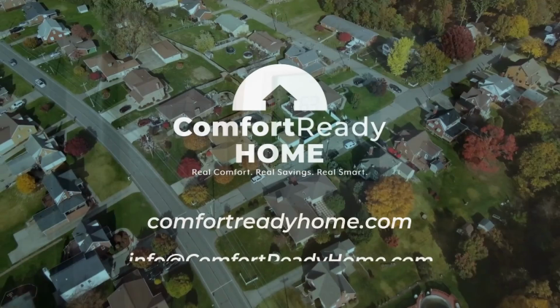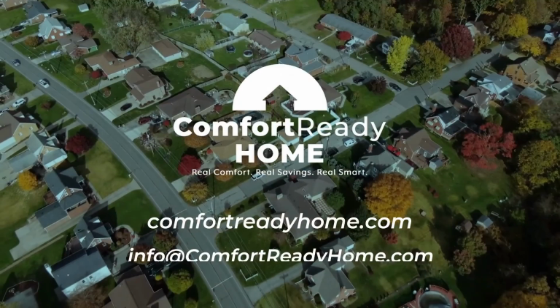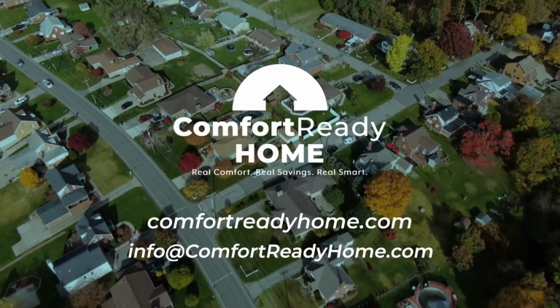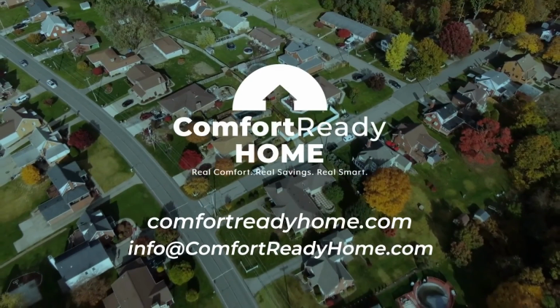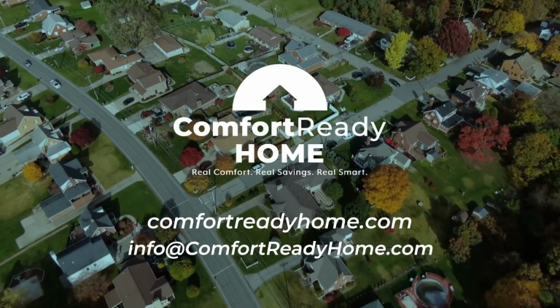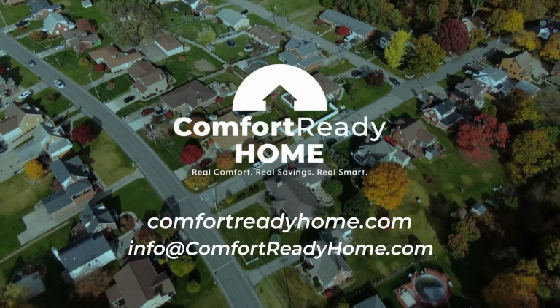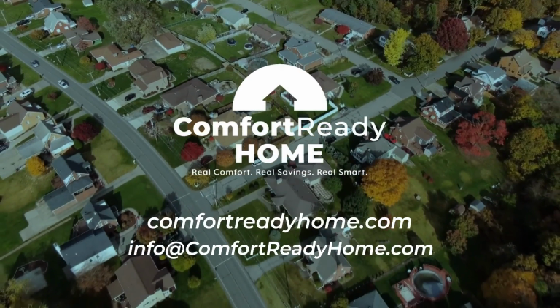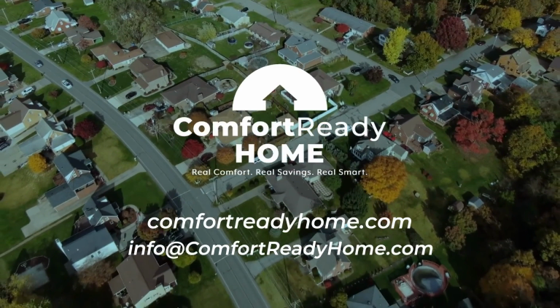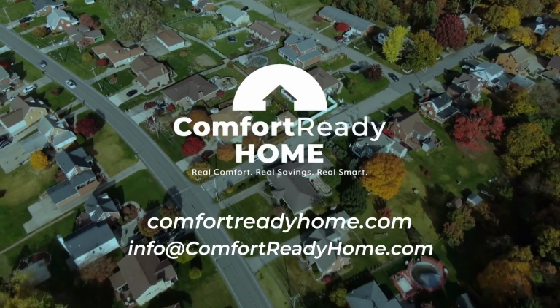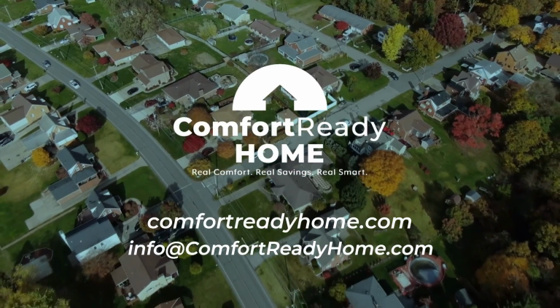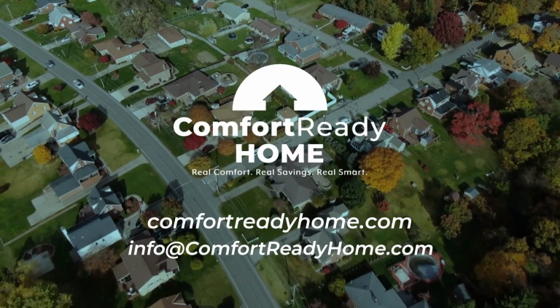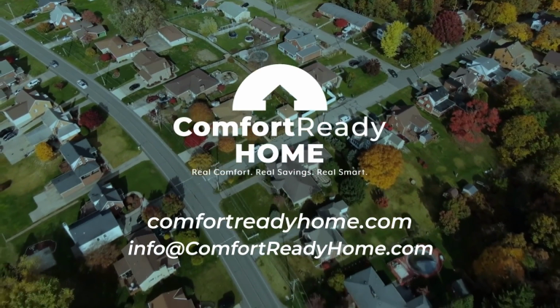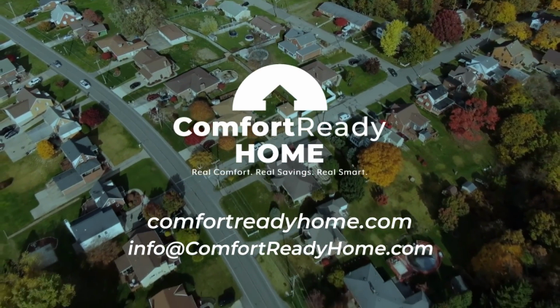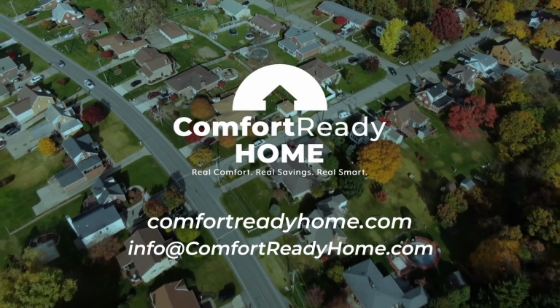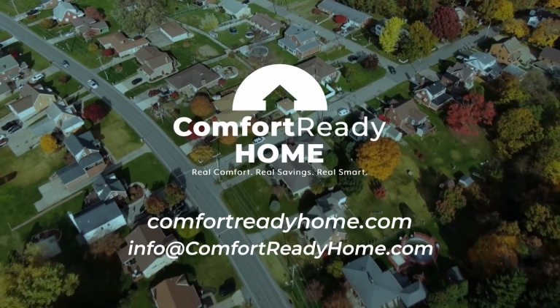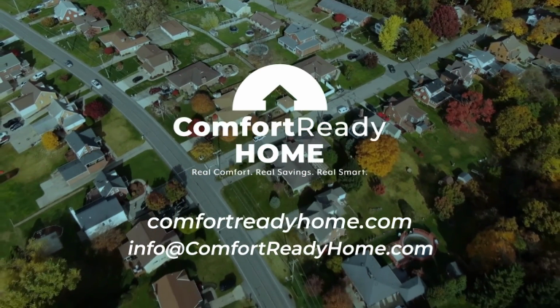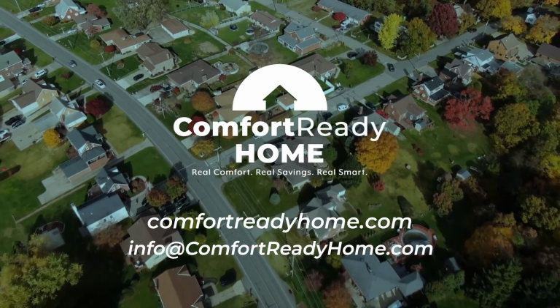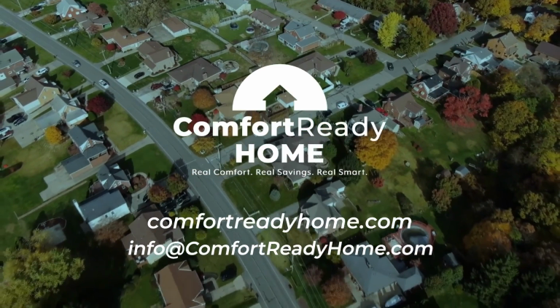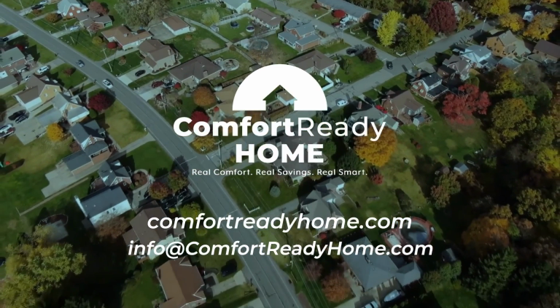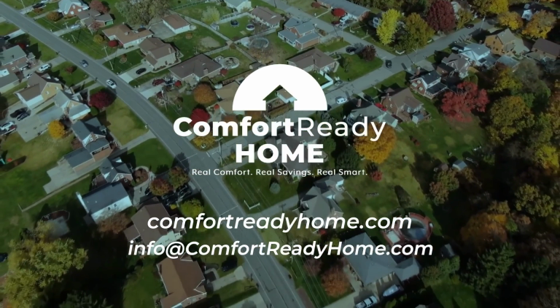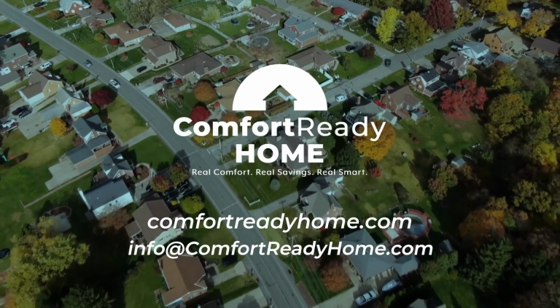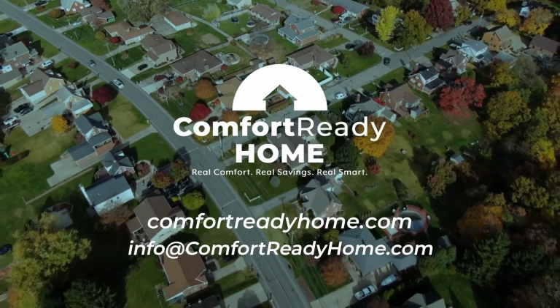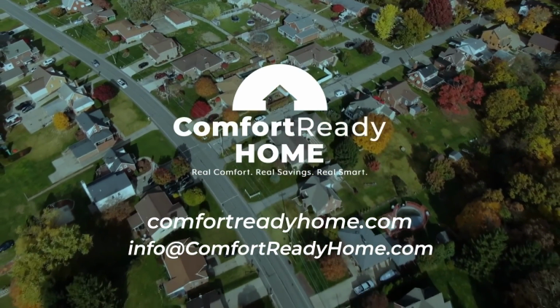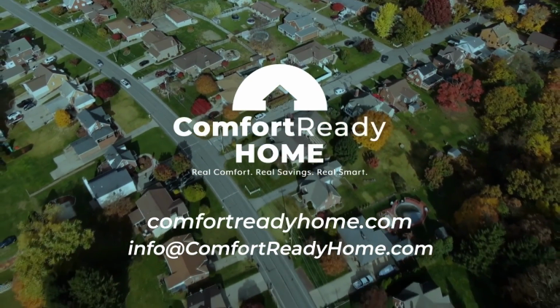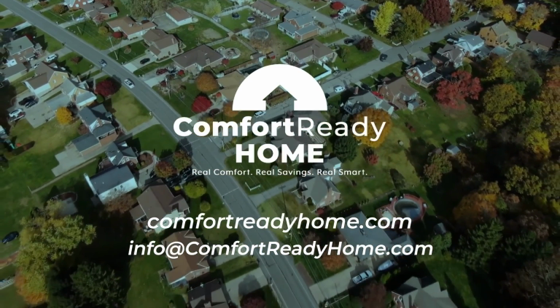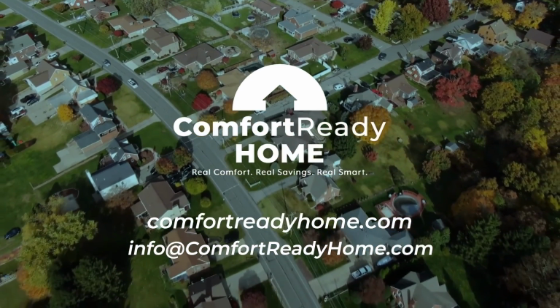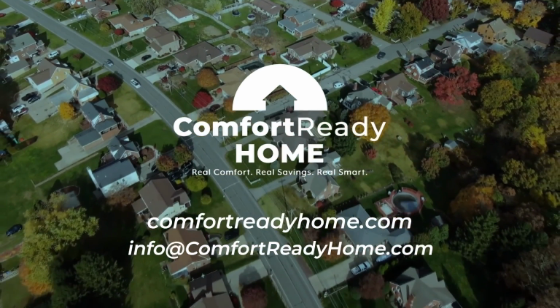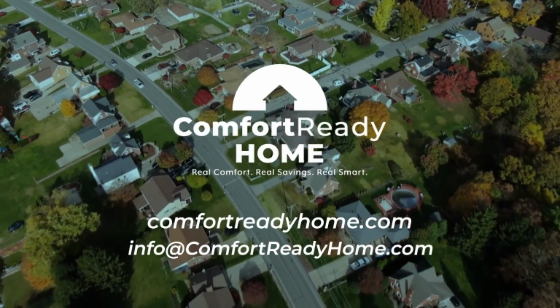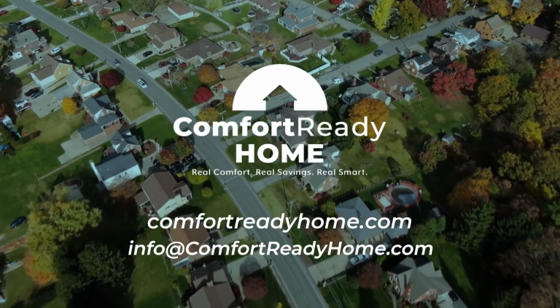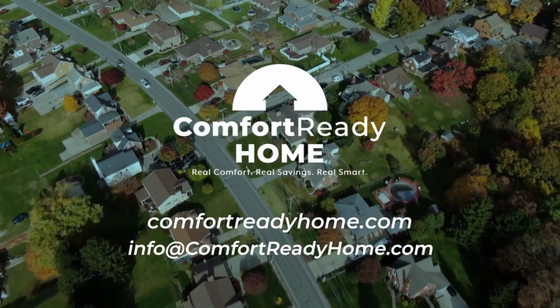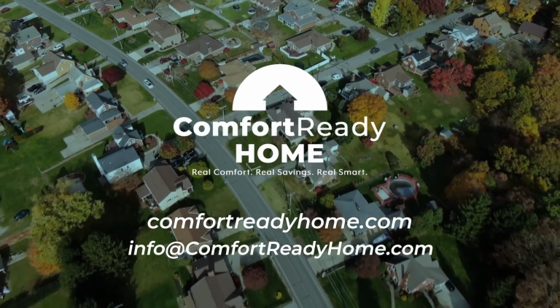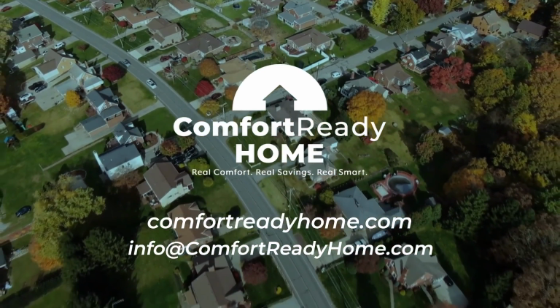Contact your Comfort Ready Home Field Specialist today with questions or to find out where you can learn more.